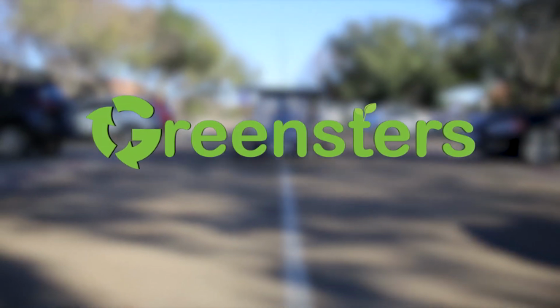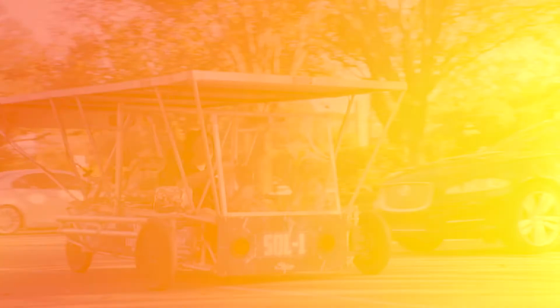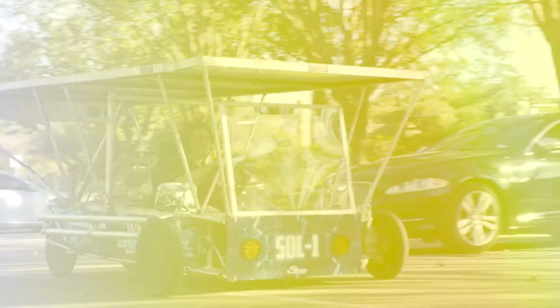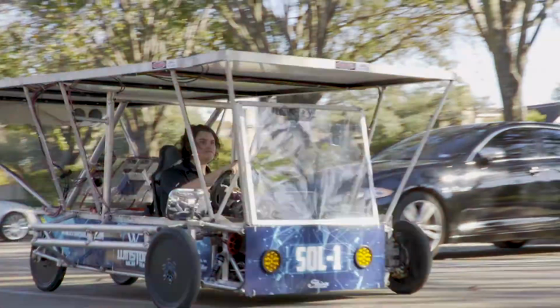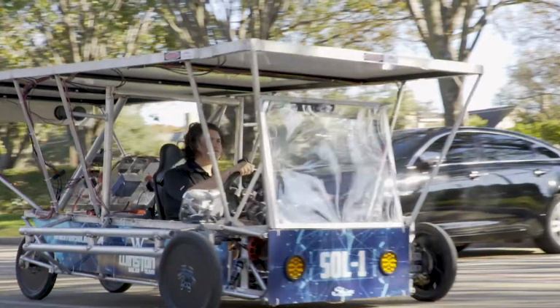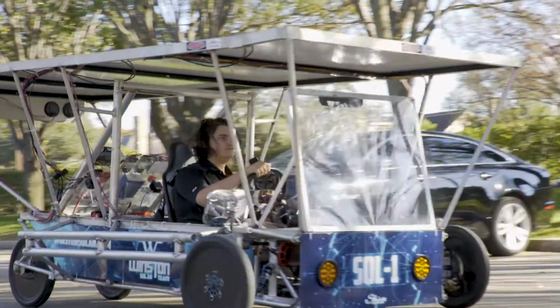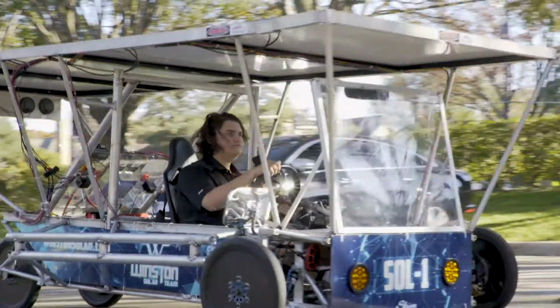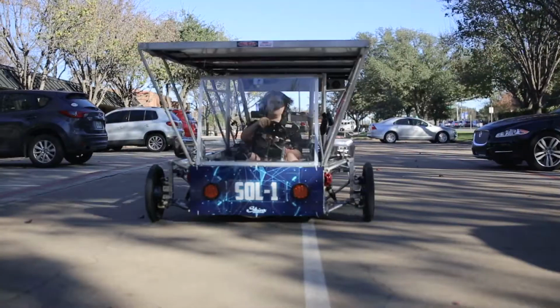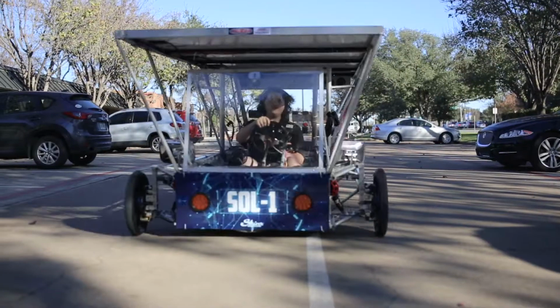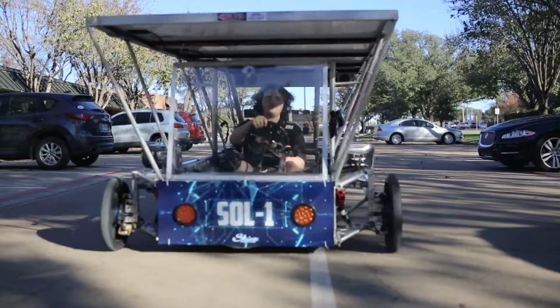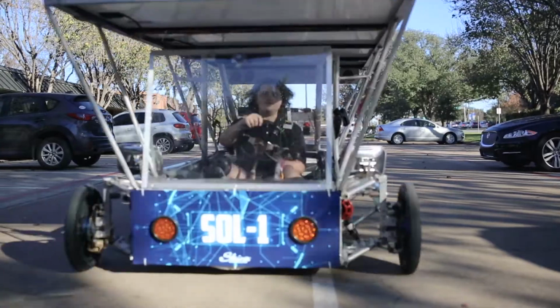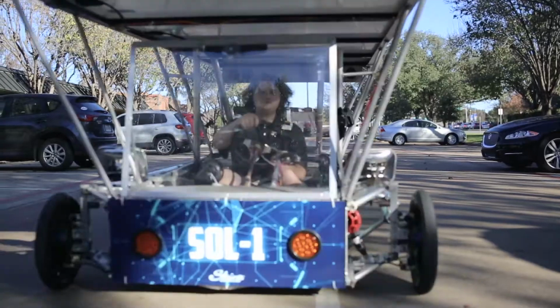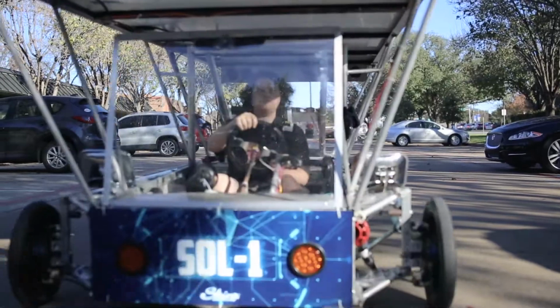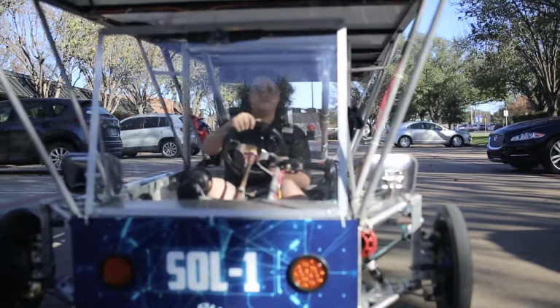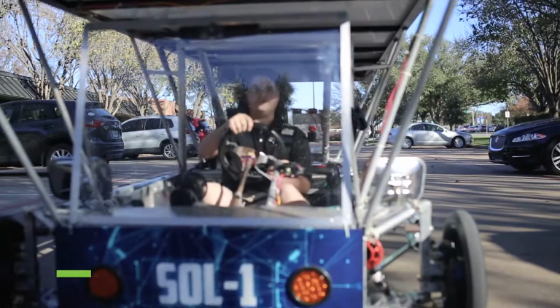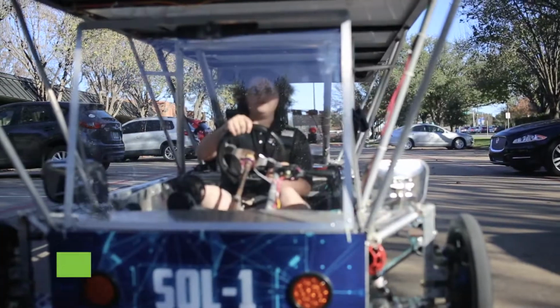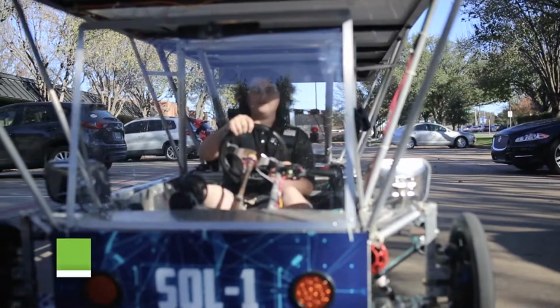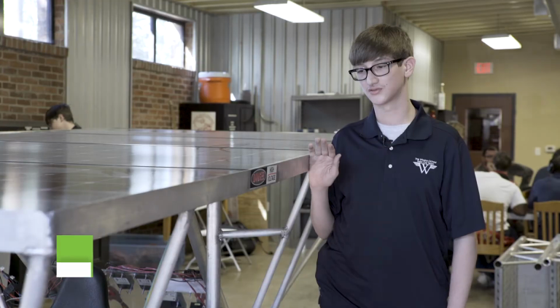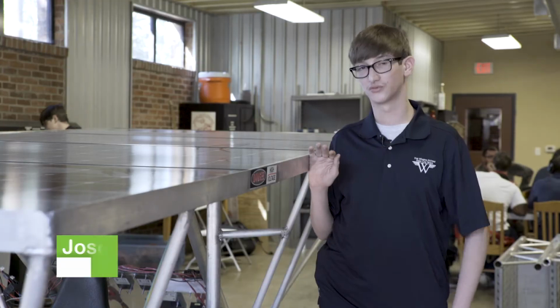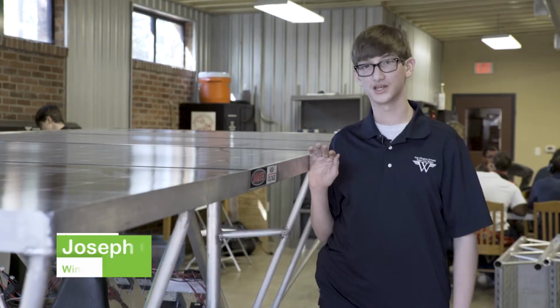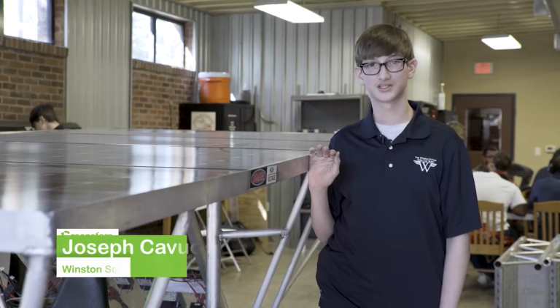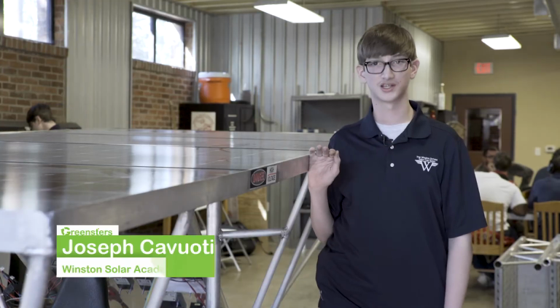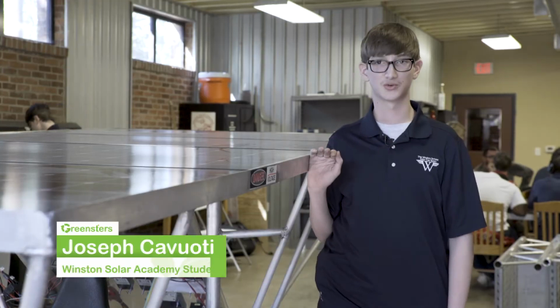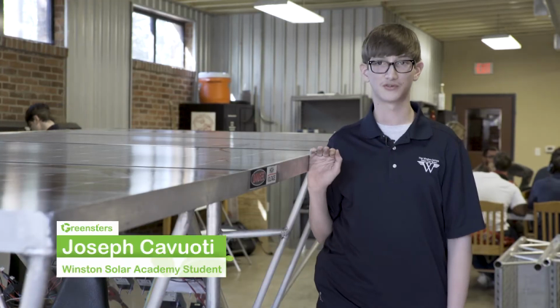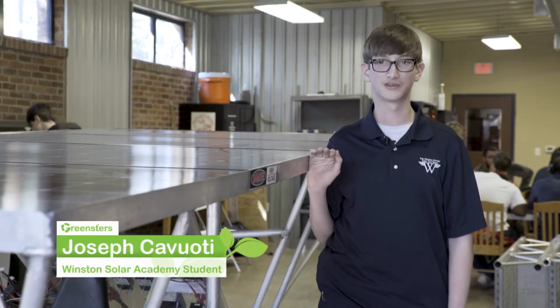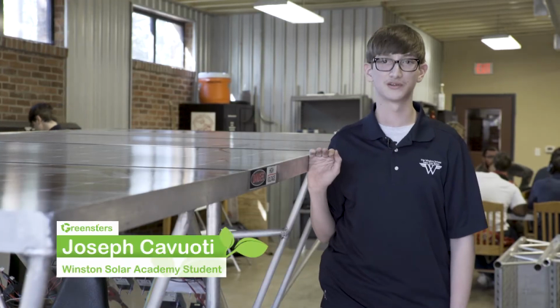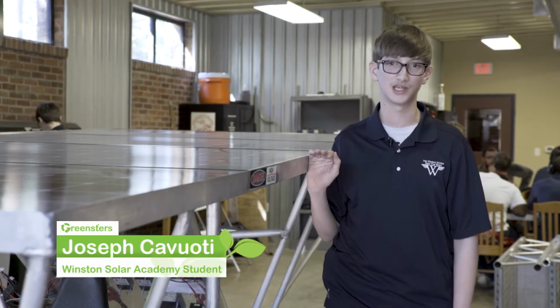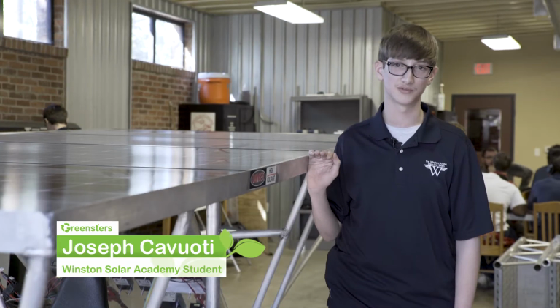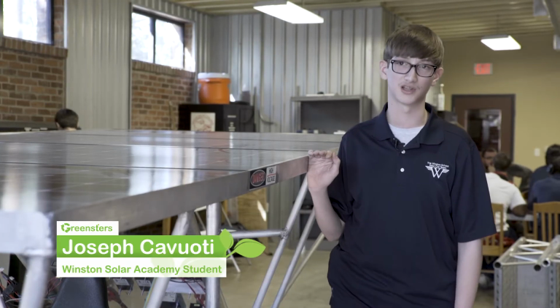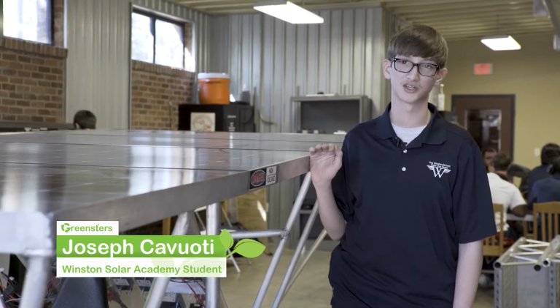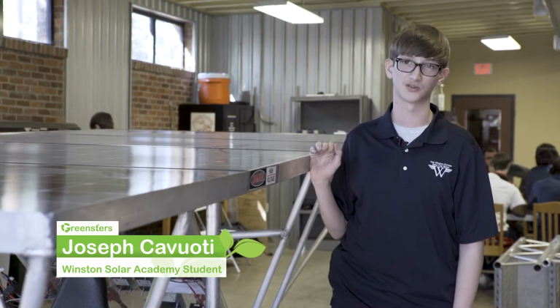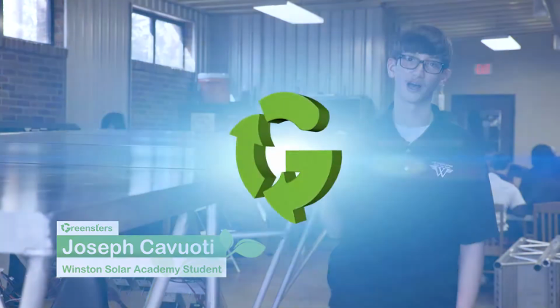This is our Winston solar car. We built this to race against 25 other teams last July.